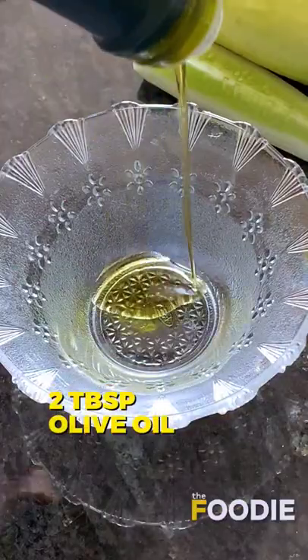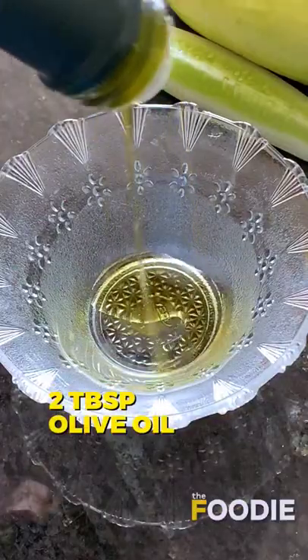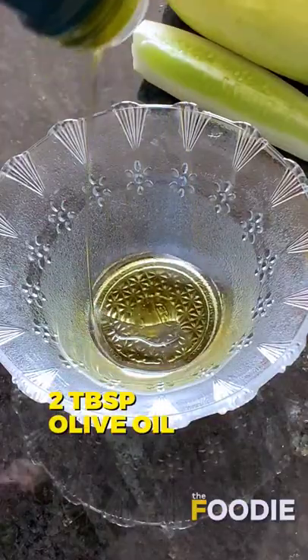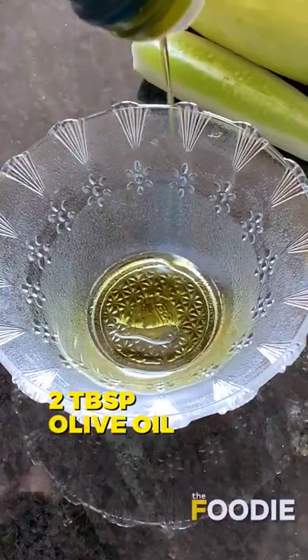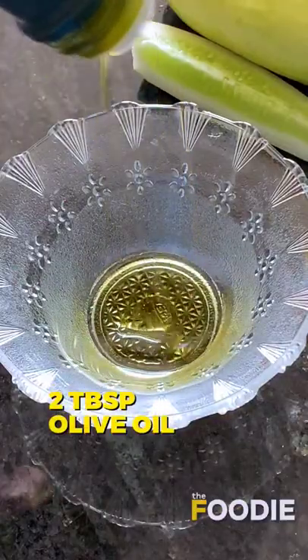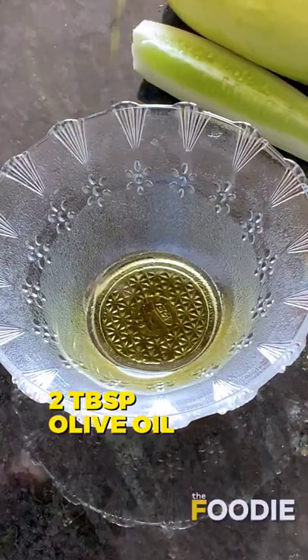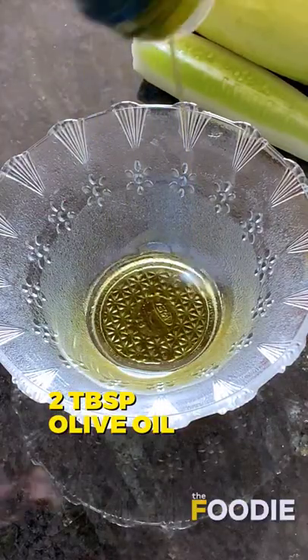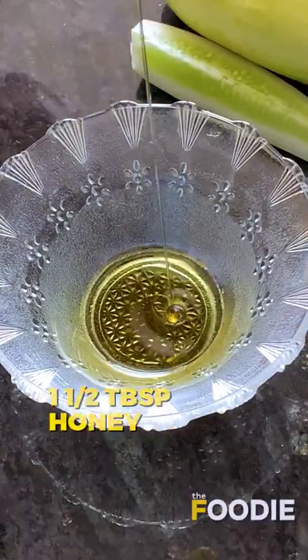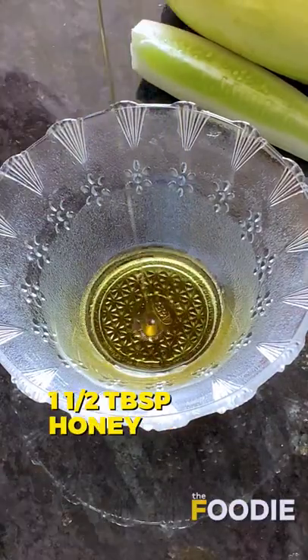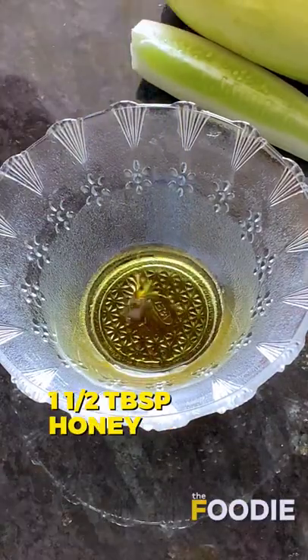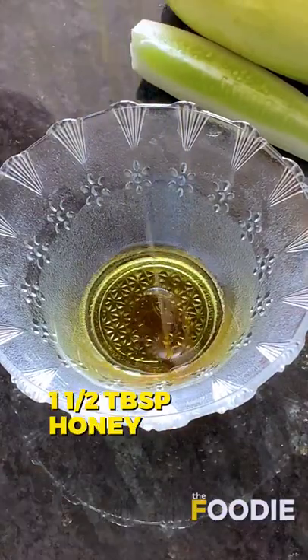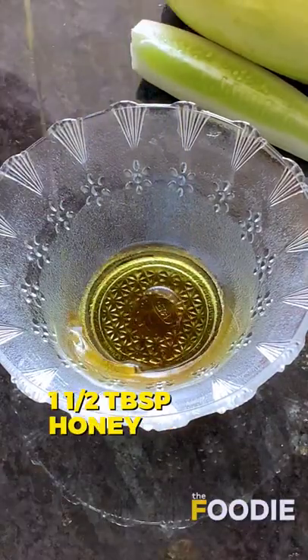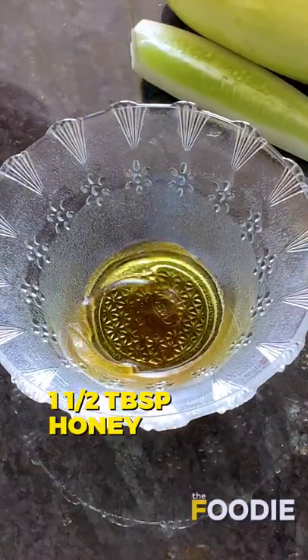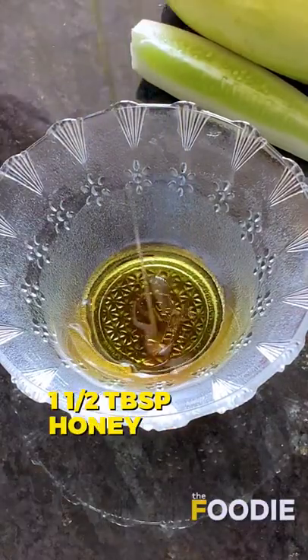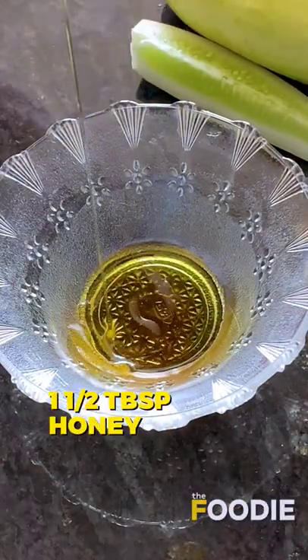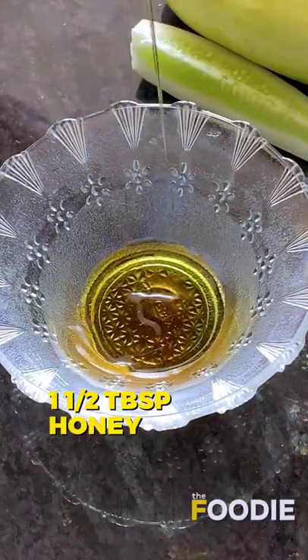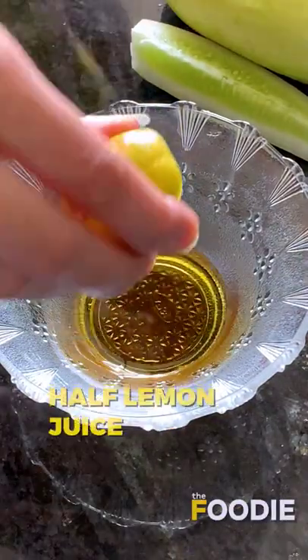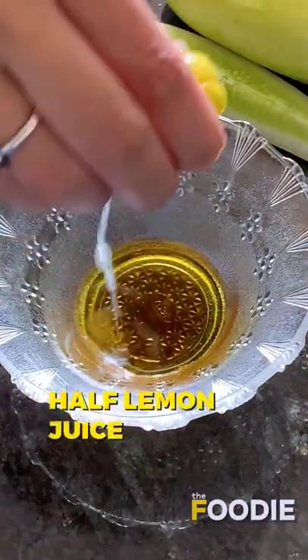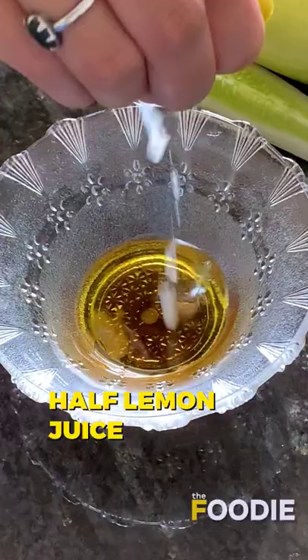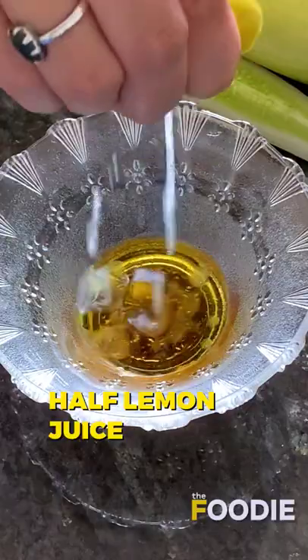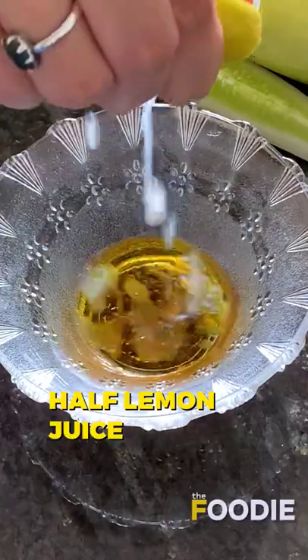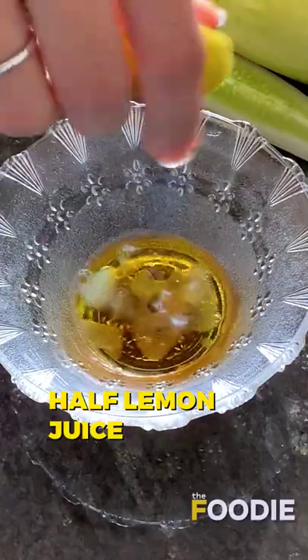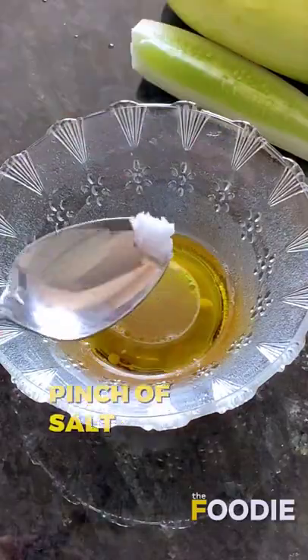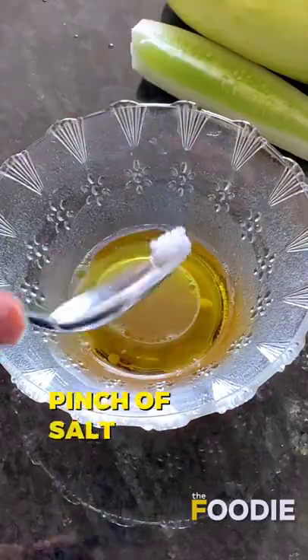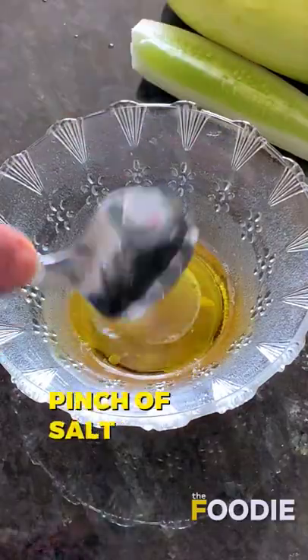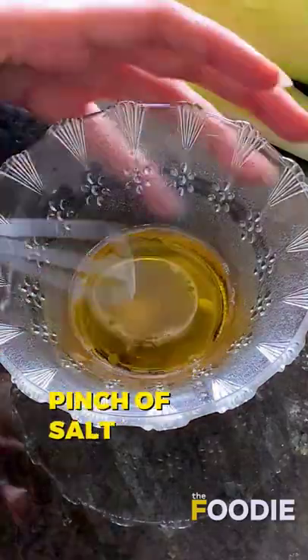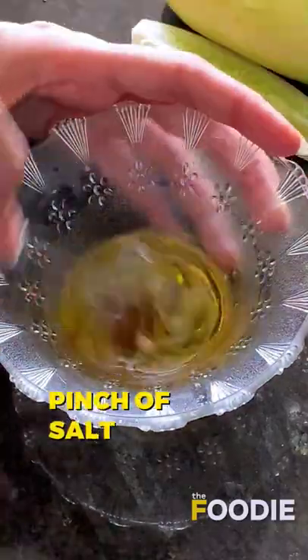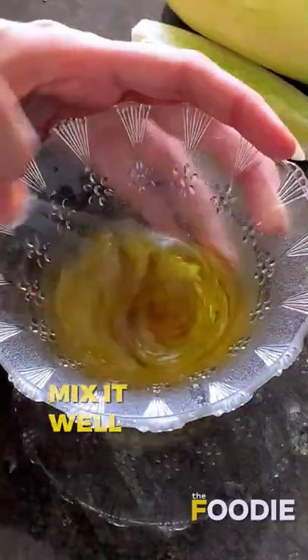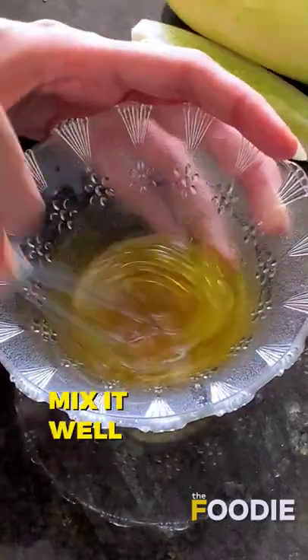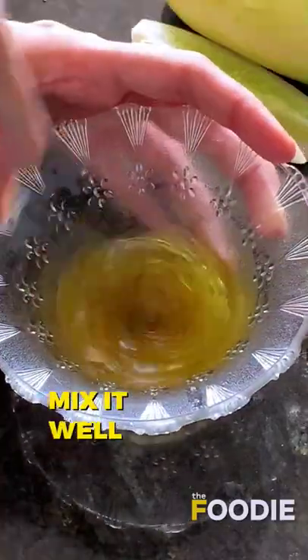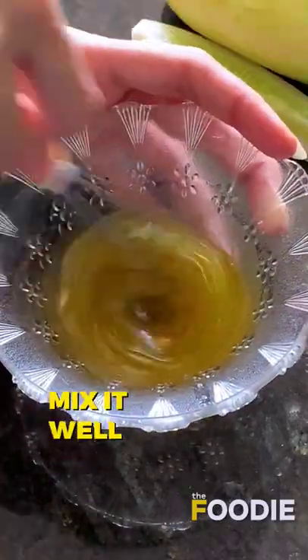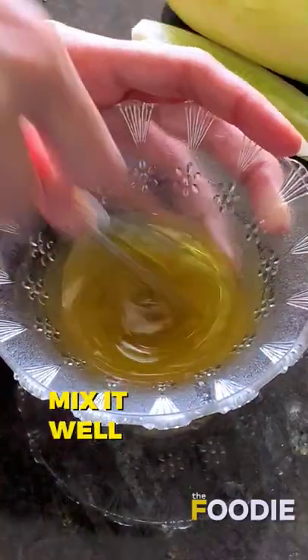Take 2 tablespoons olive oil, add 1 and a half tablespoons honey, half juice of lemon, a pinch of salt, and mix well.